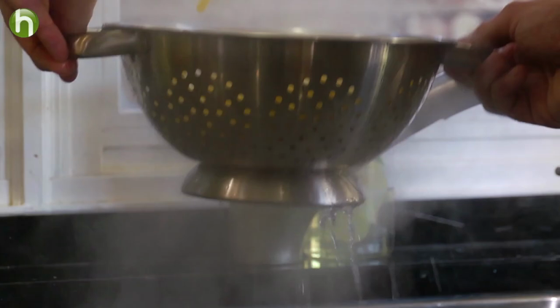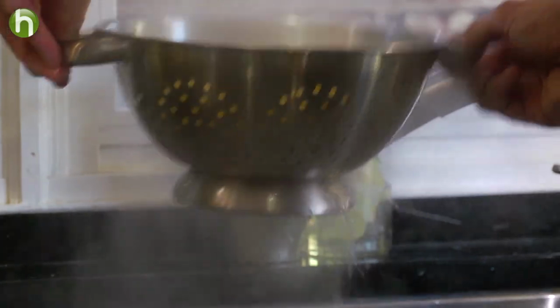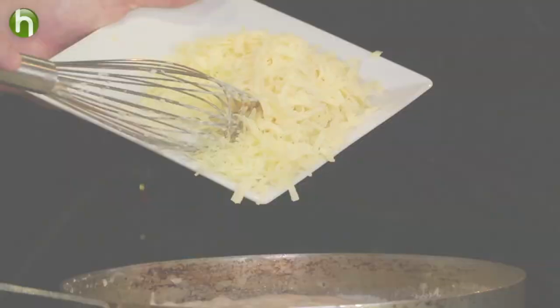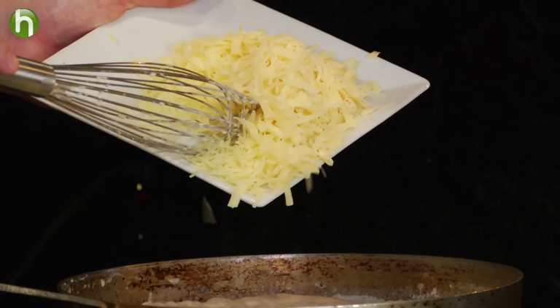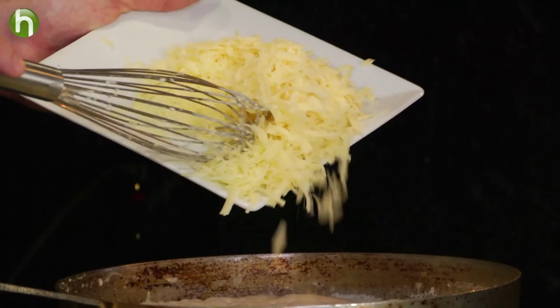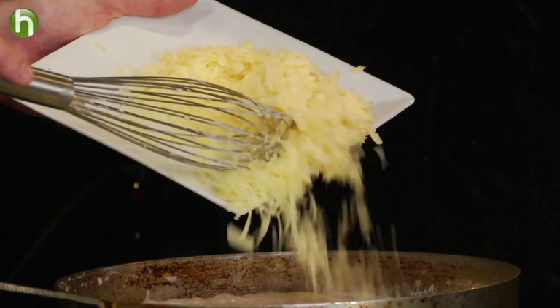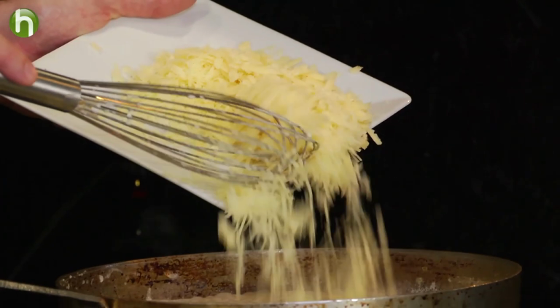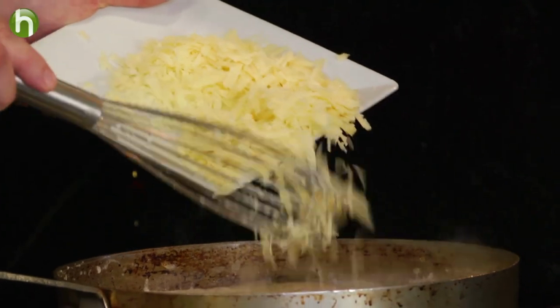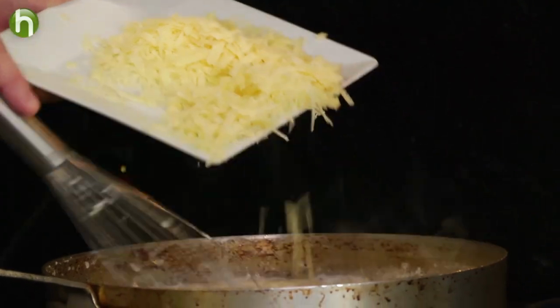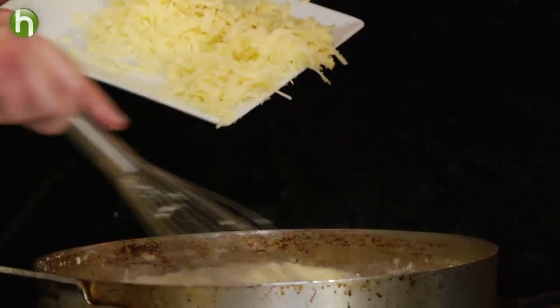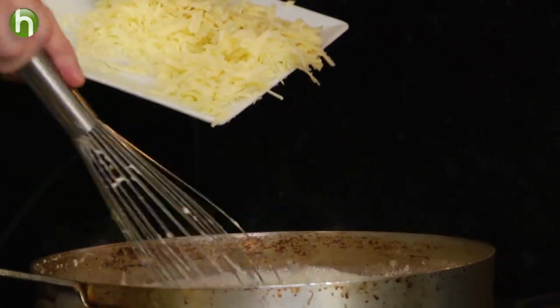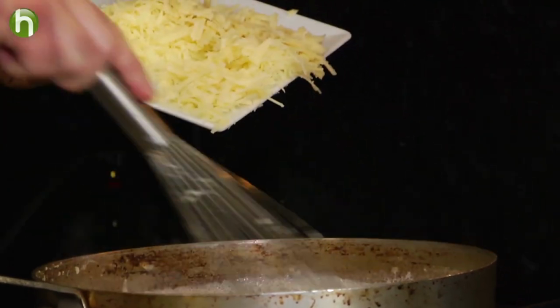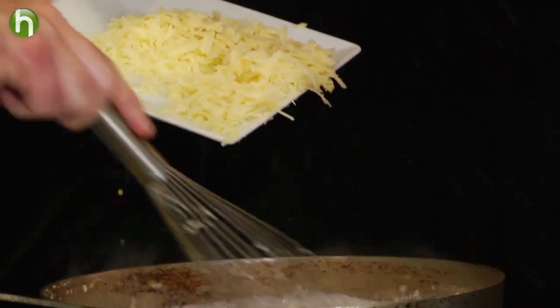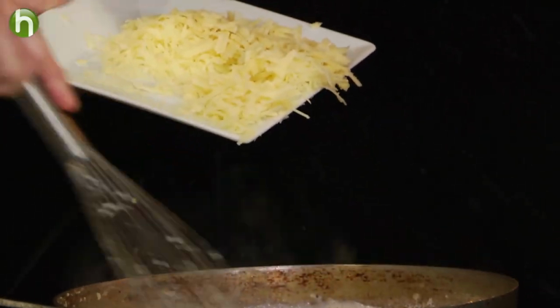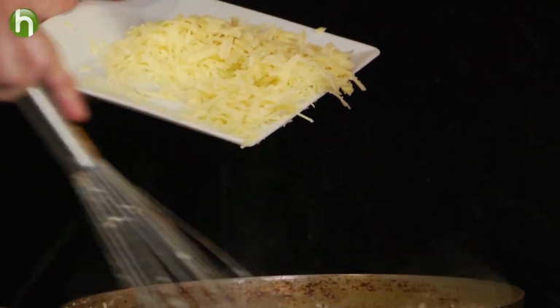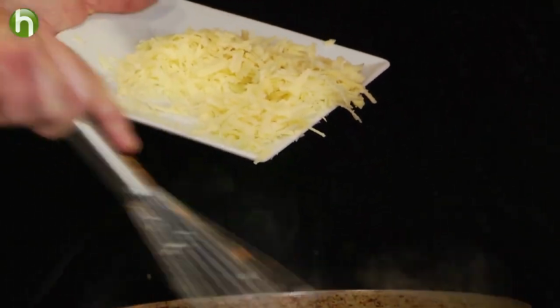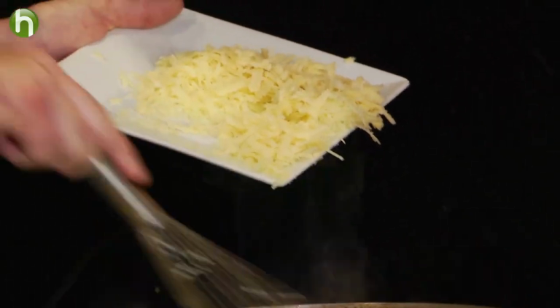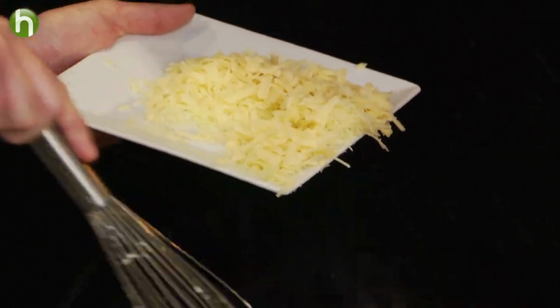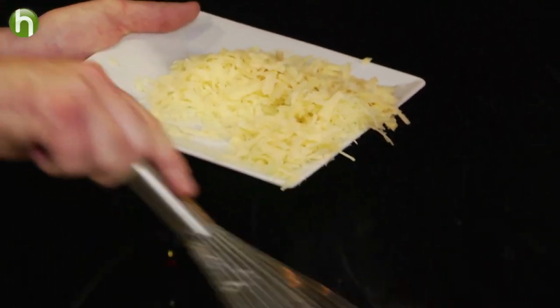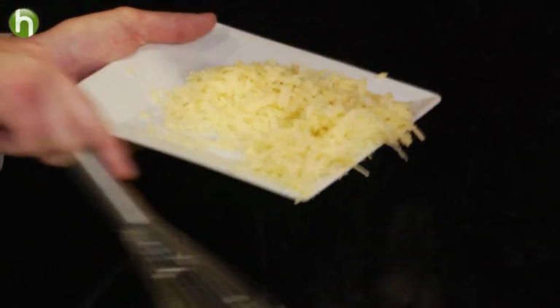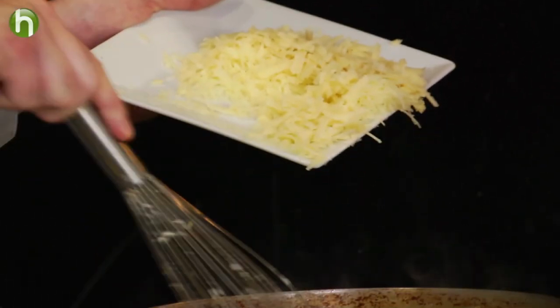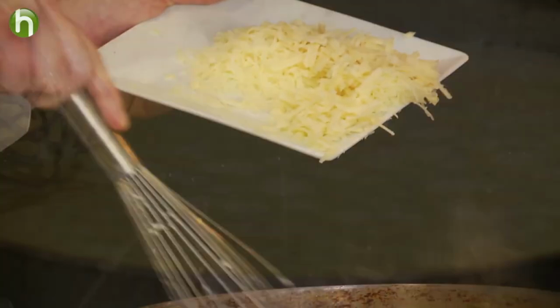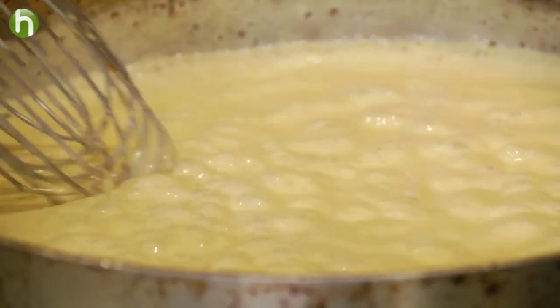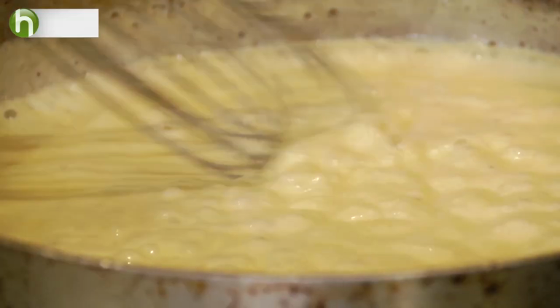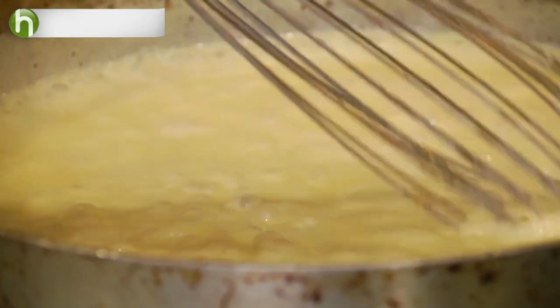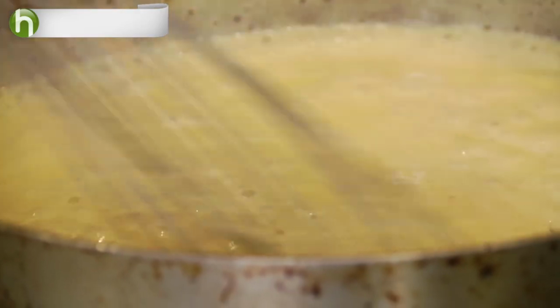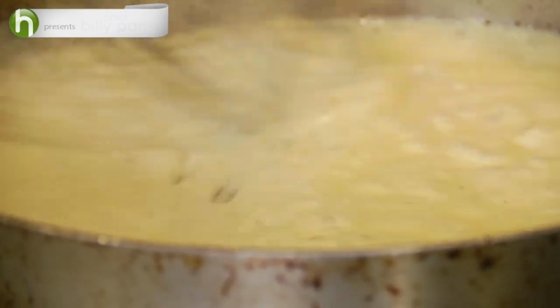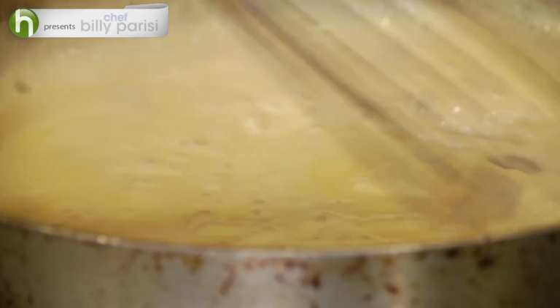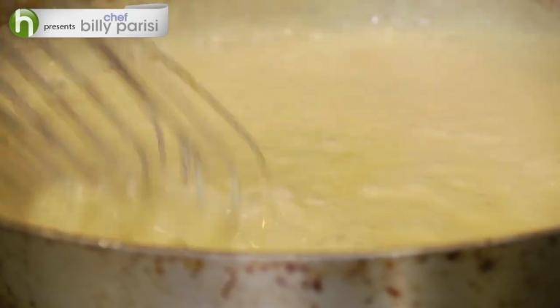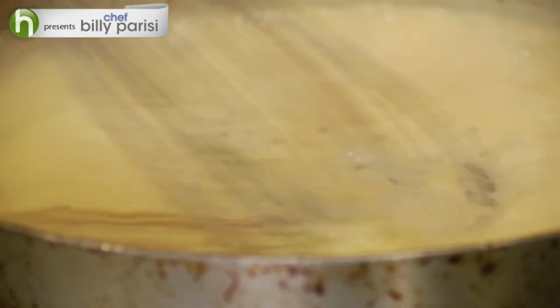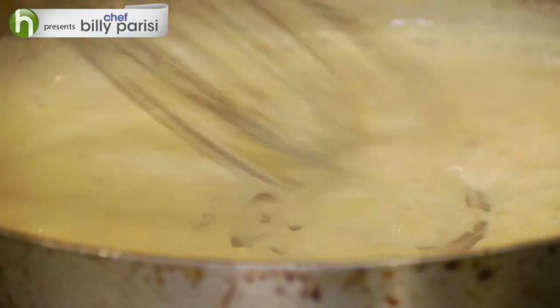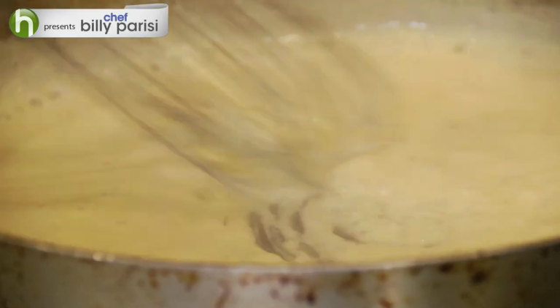When the macaroni is done cooking, the cream should be finished and nice and thick also. Go ahead and whisk in the cheese that we grated, get it nice and thick, and now we simply want to assemble.